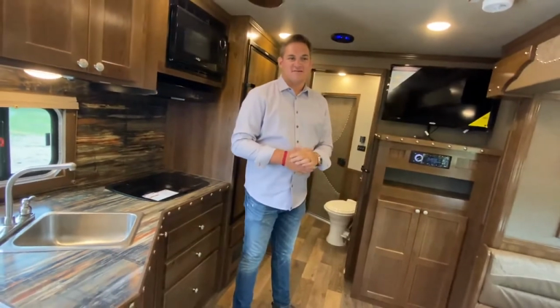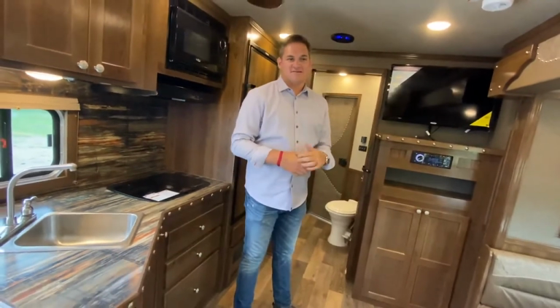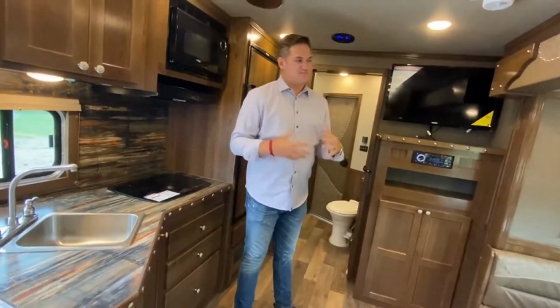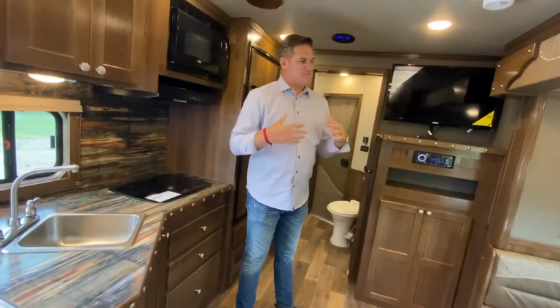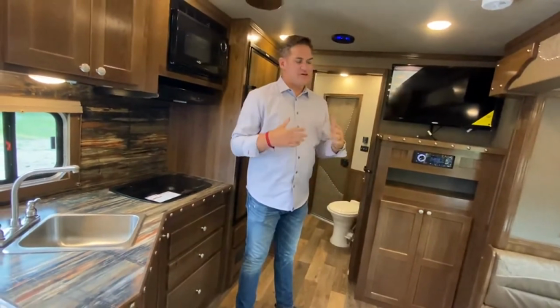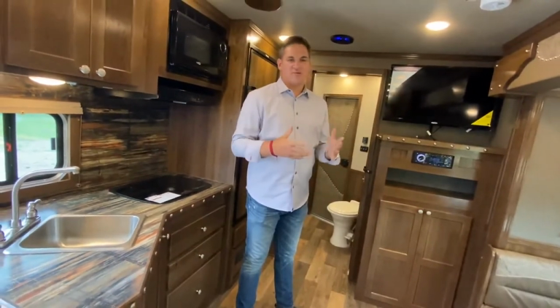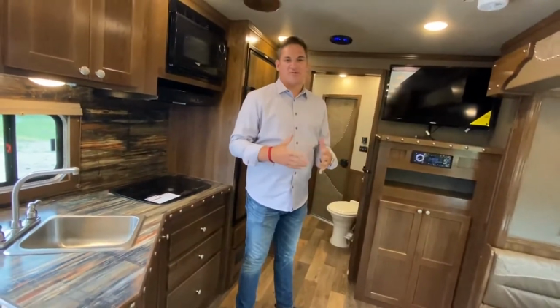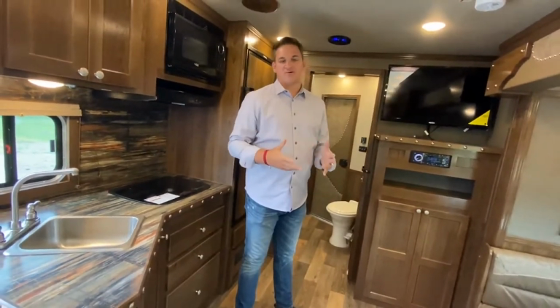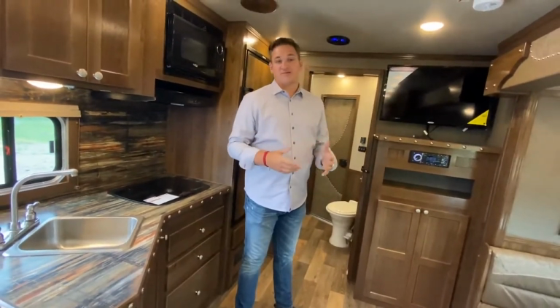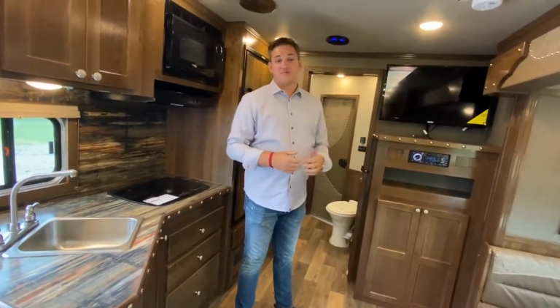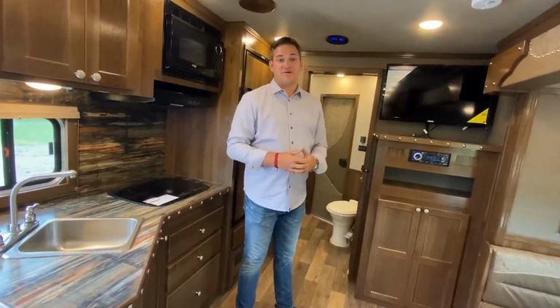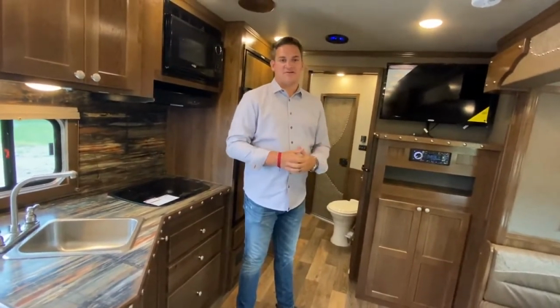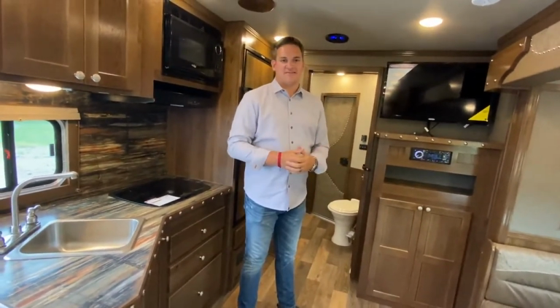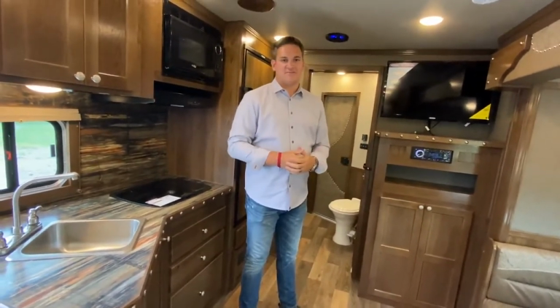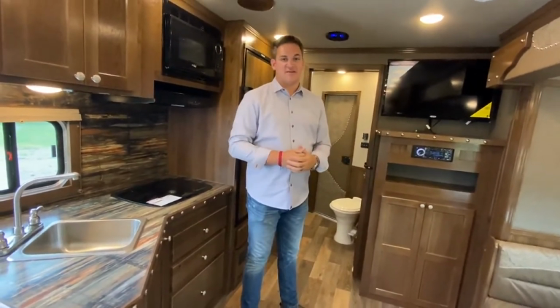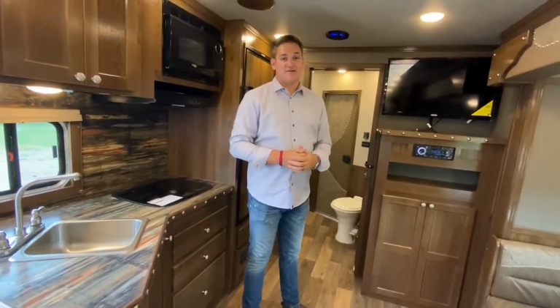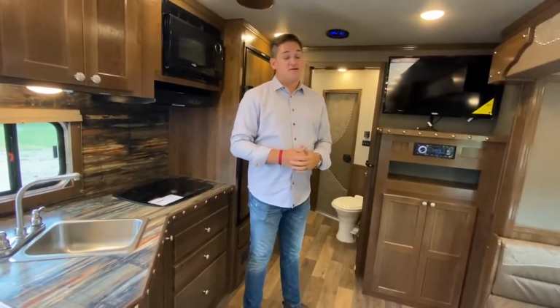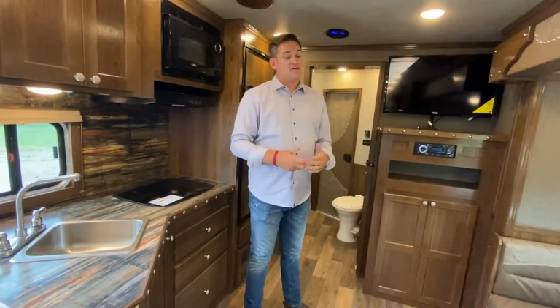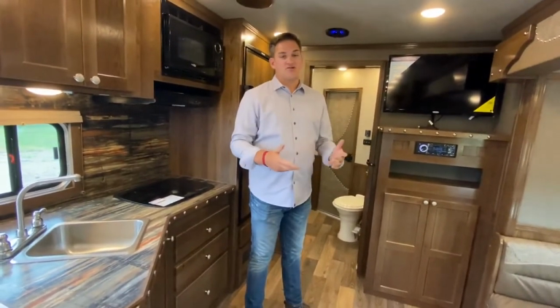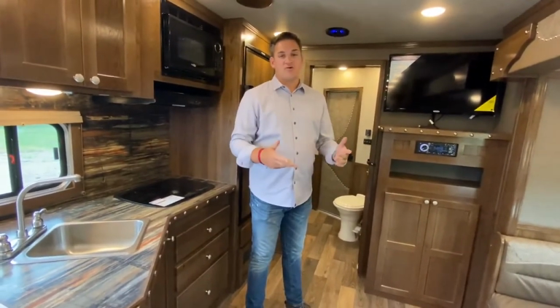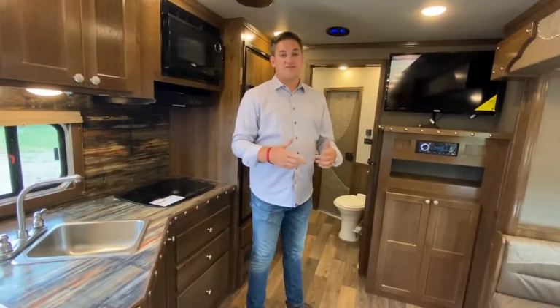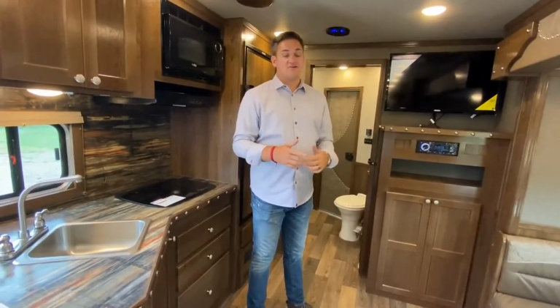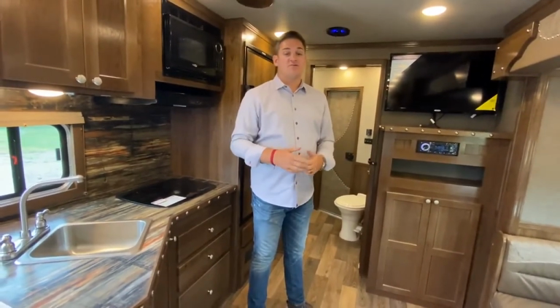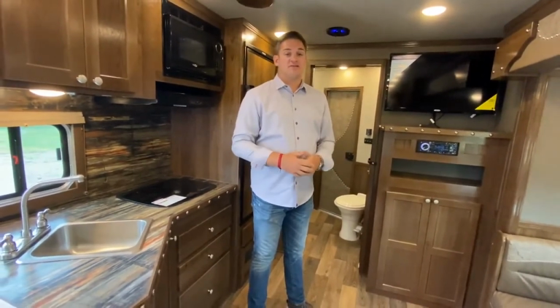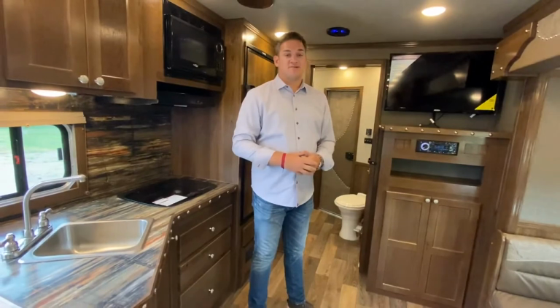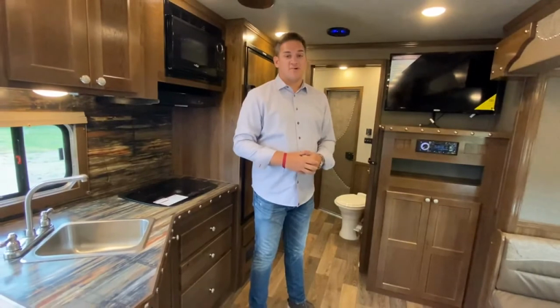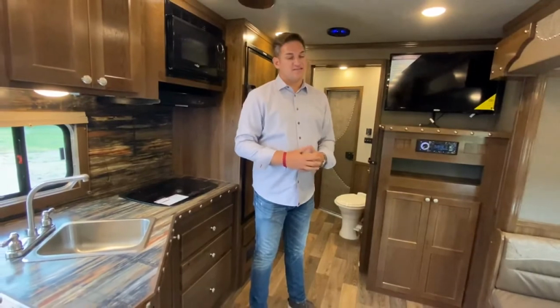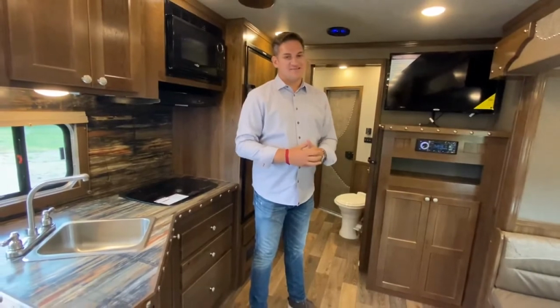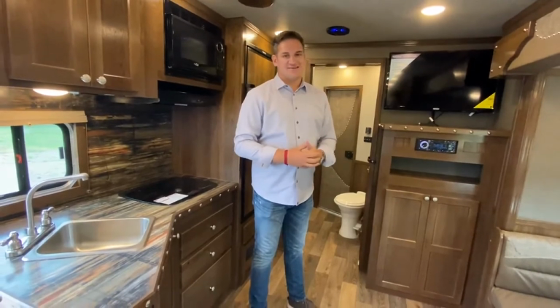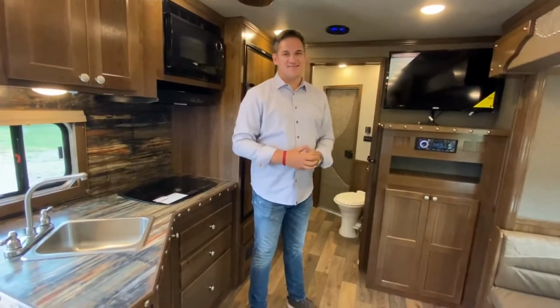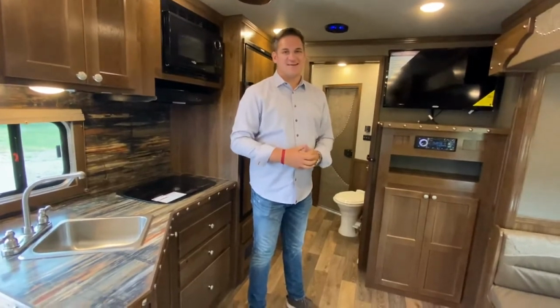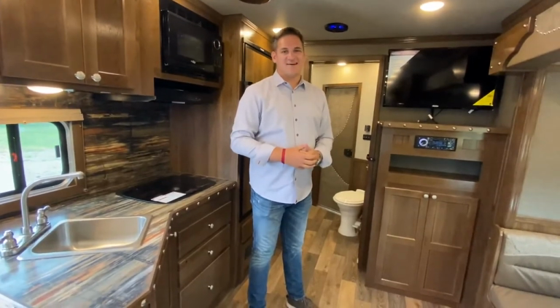Just another one of the cool trailers that we build here at SMC. To learn more, visit your local dealer or SMCTrailers.com.